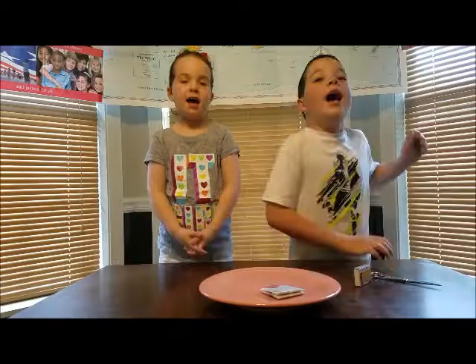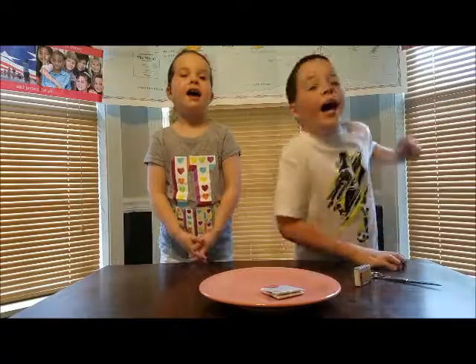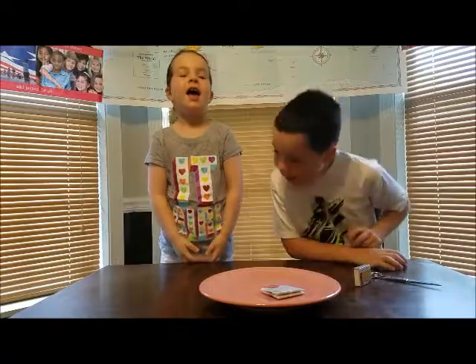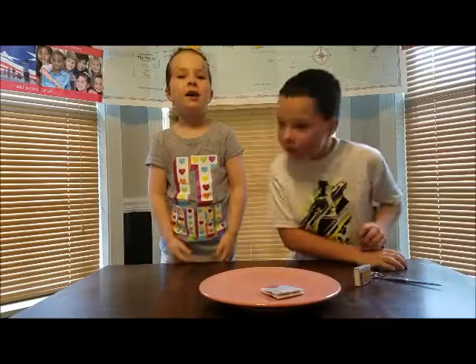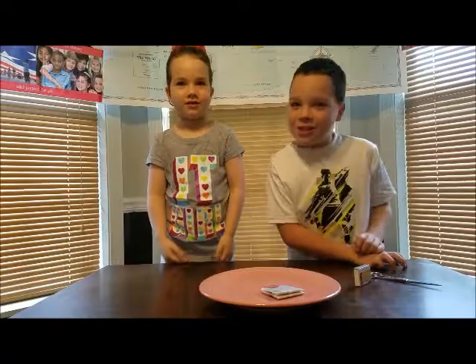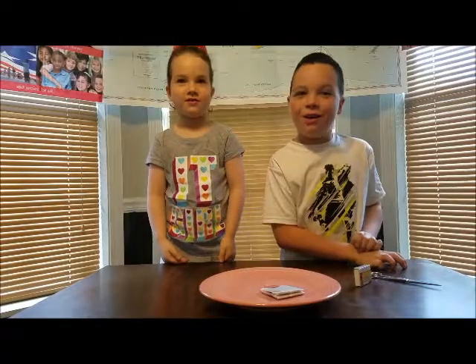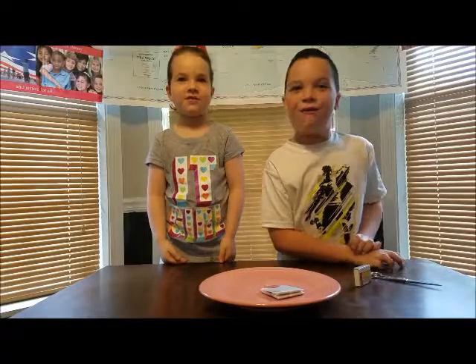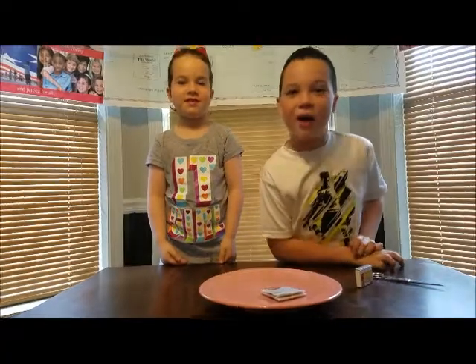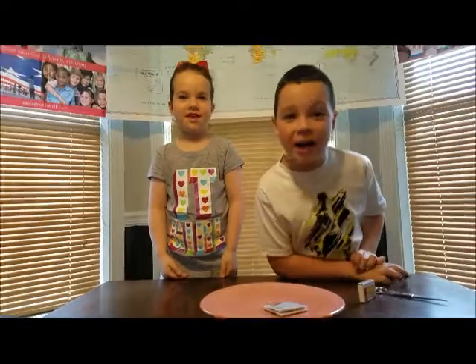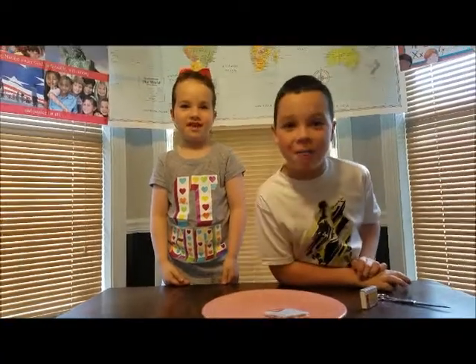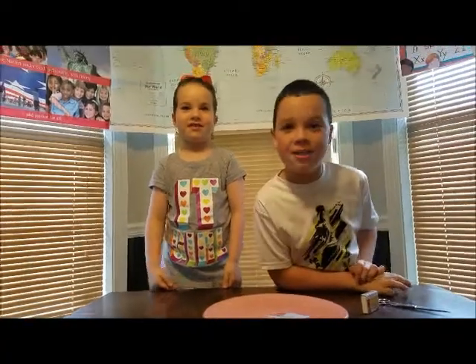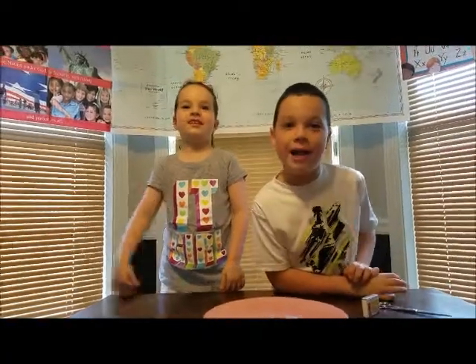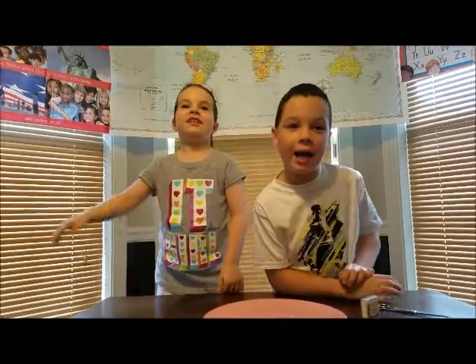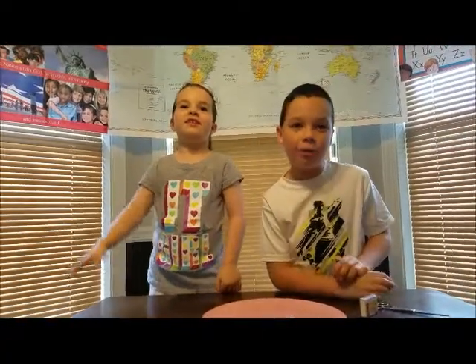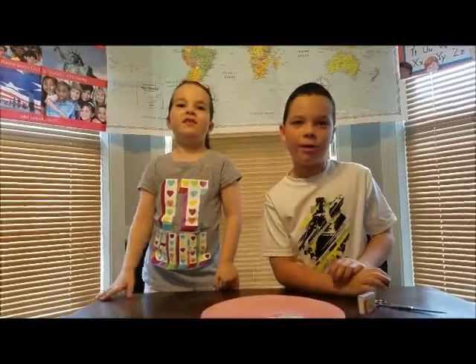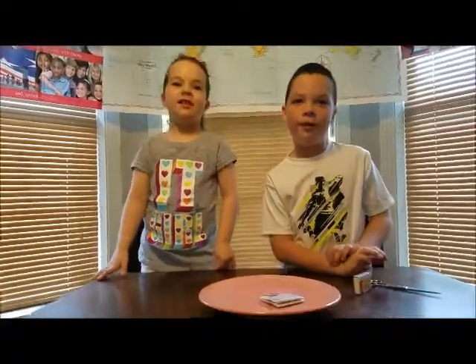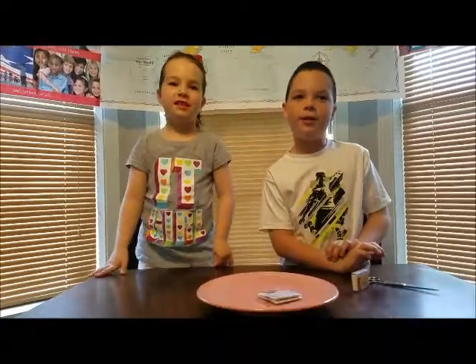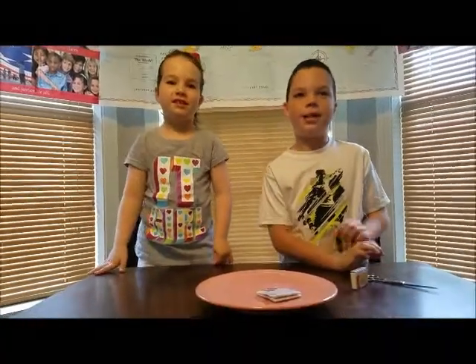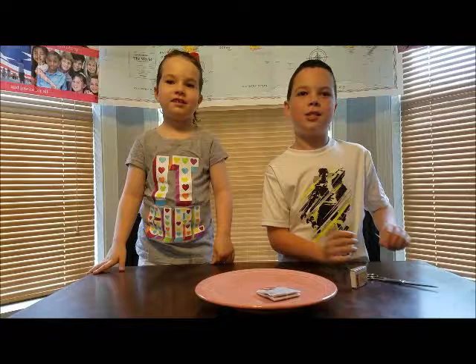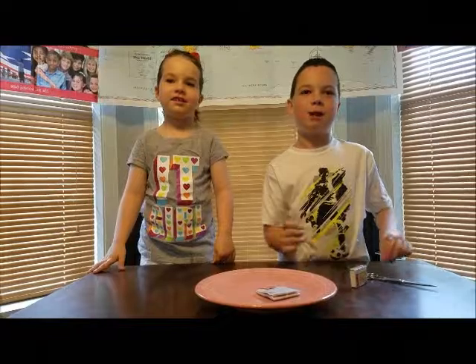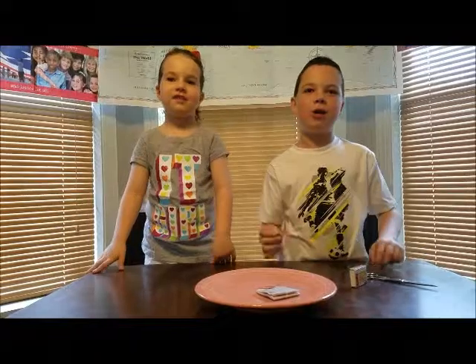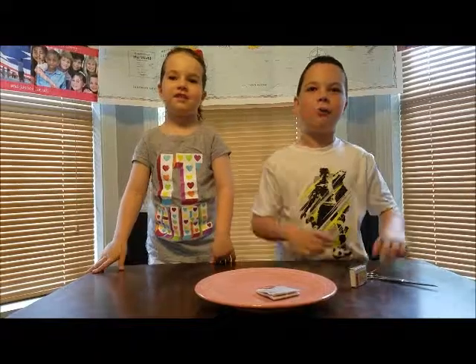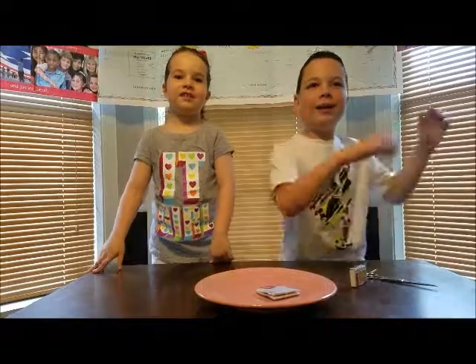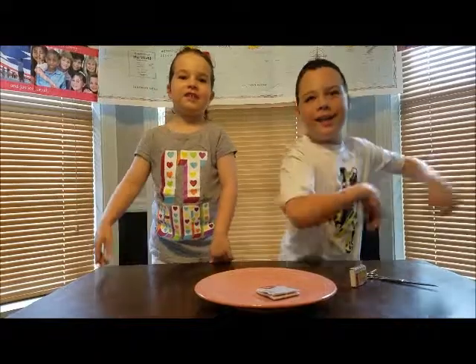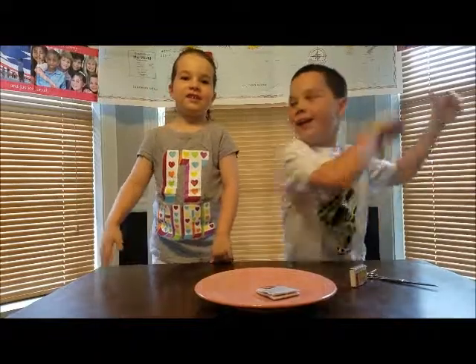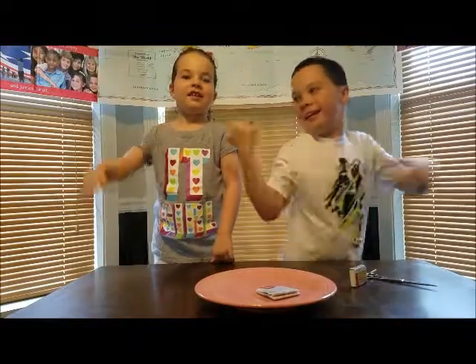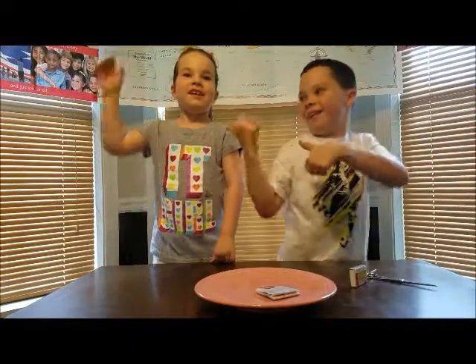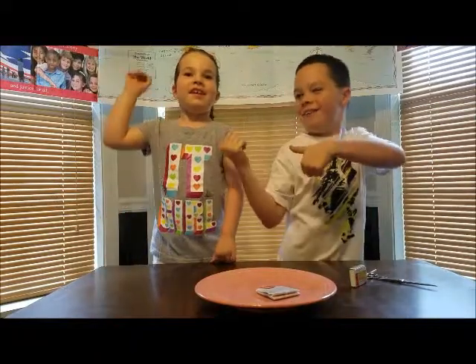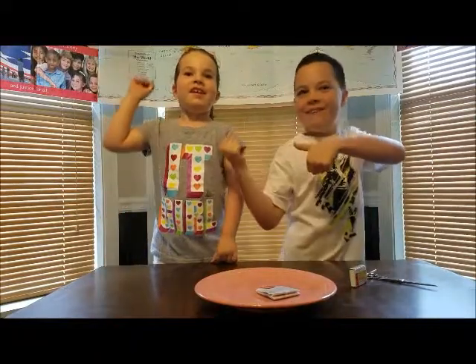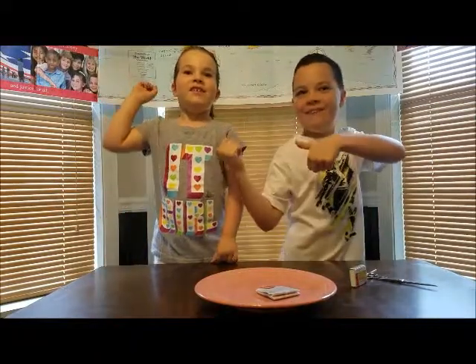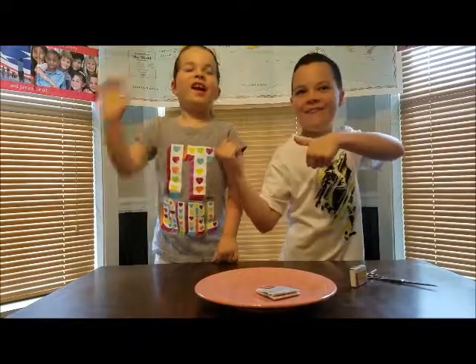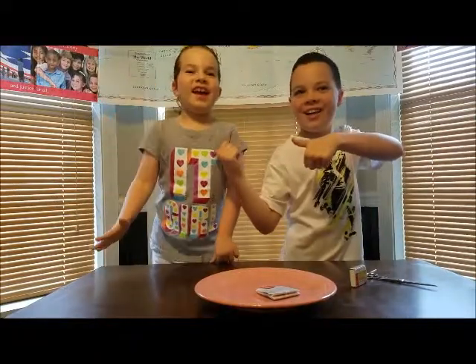Hey Russell fam! Today we're going to do a science experiment called making wind.